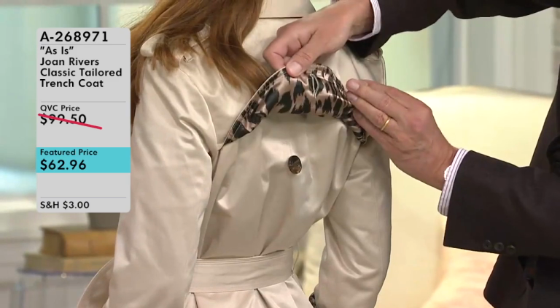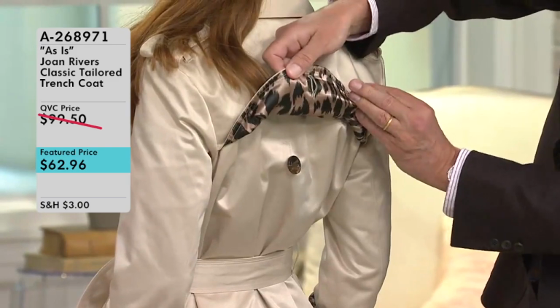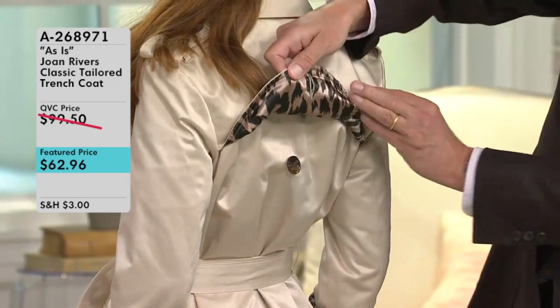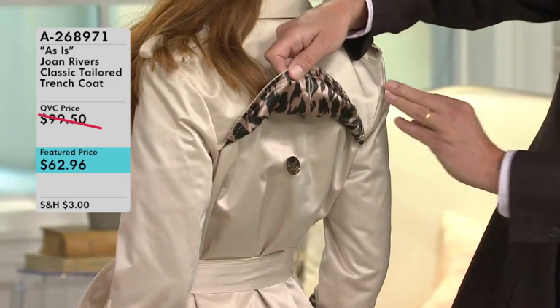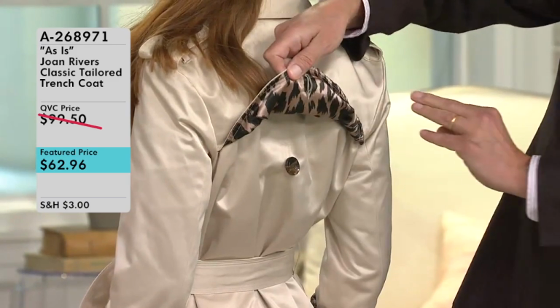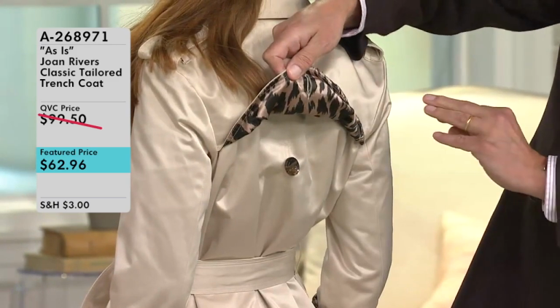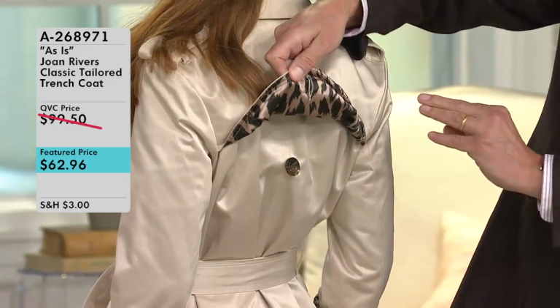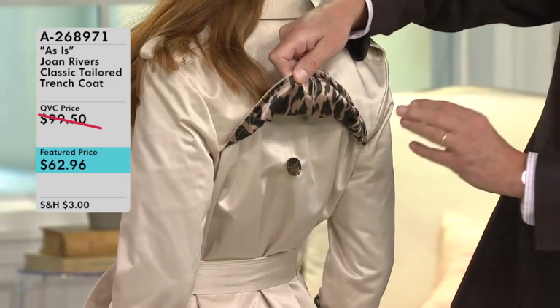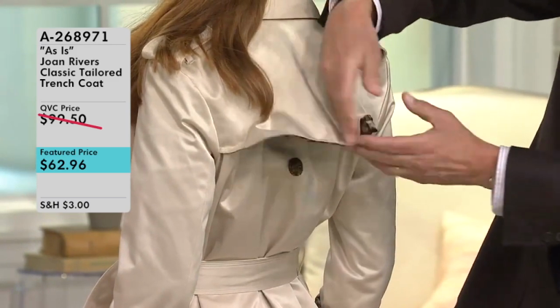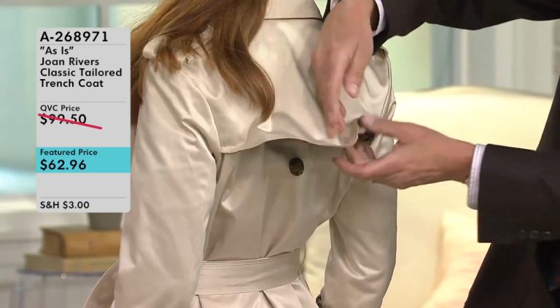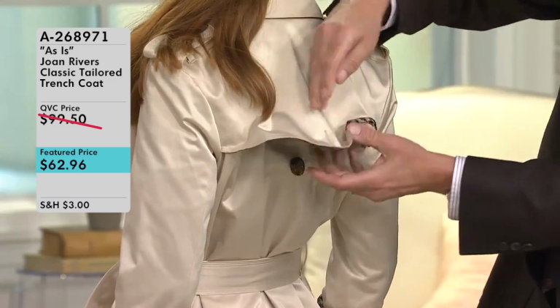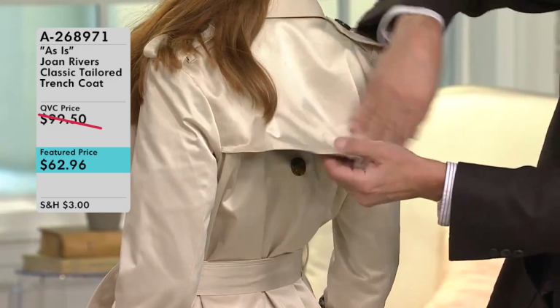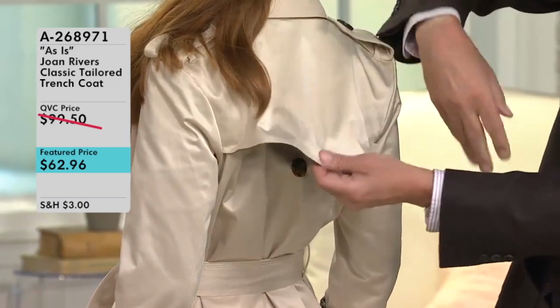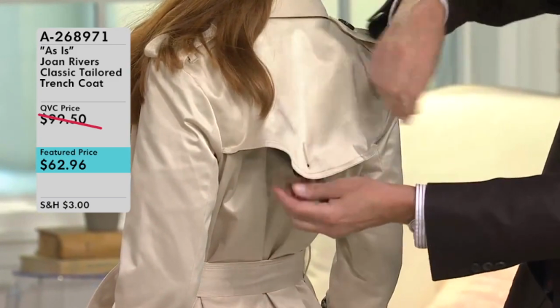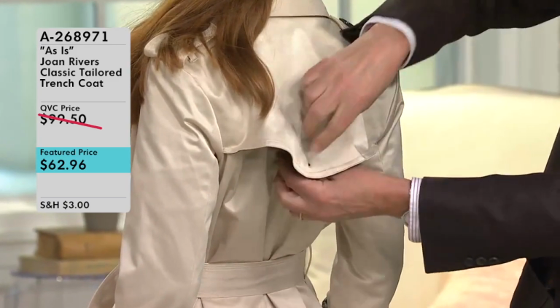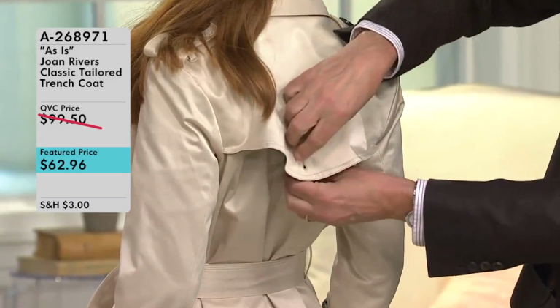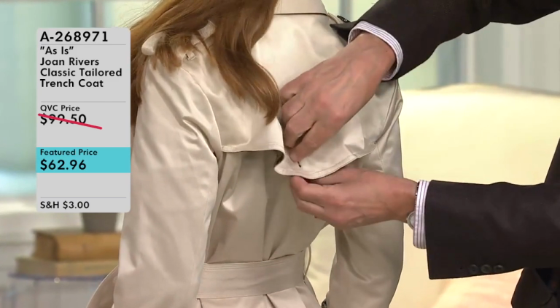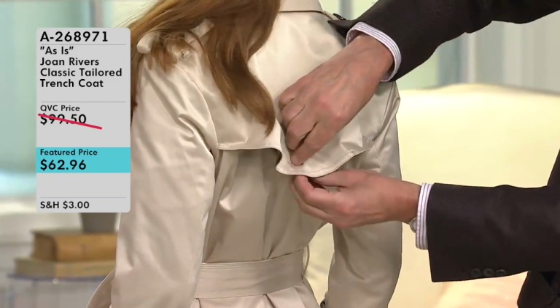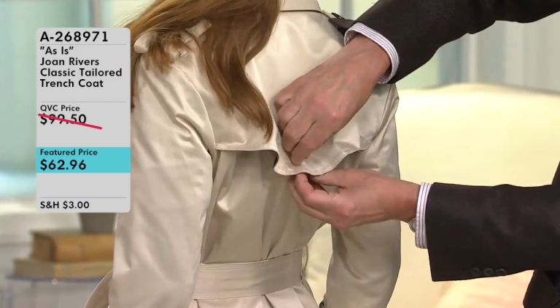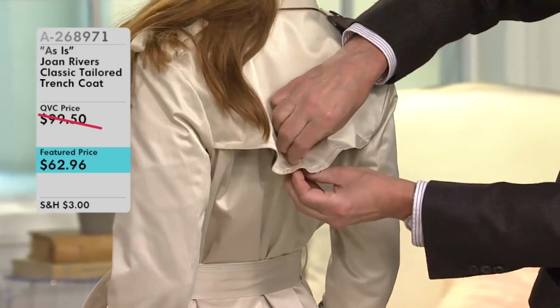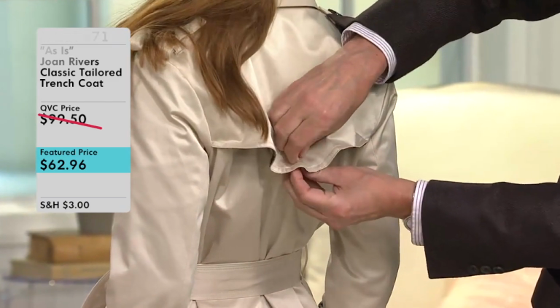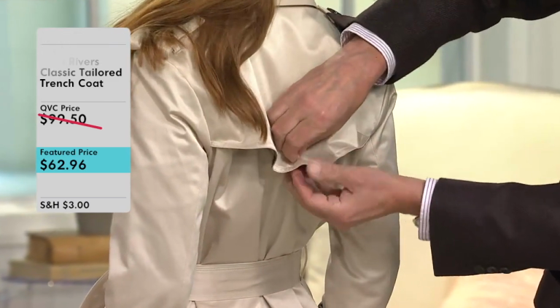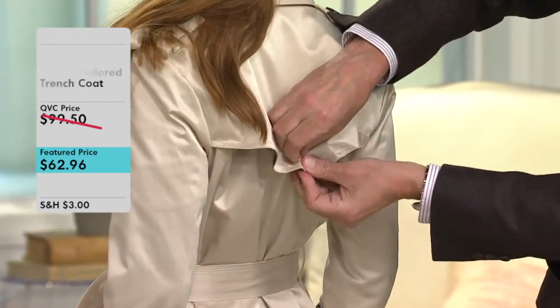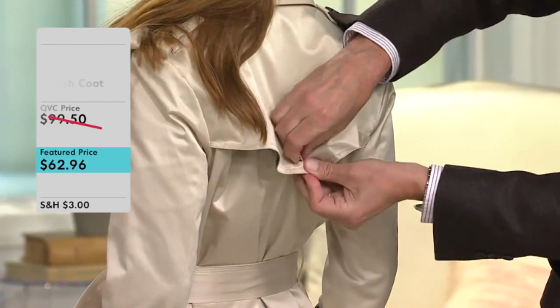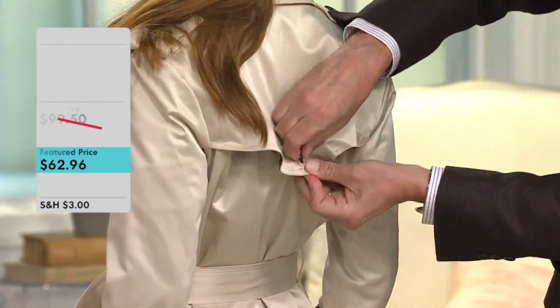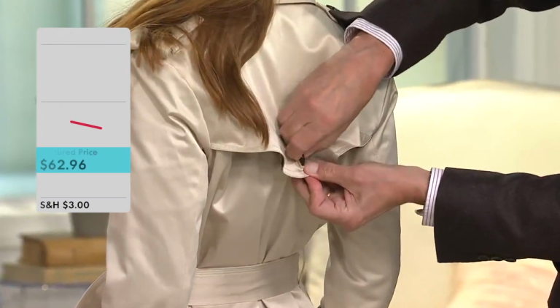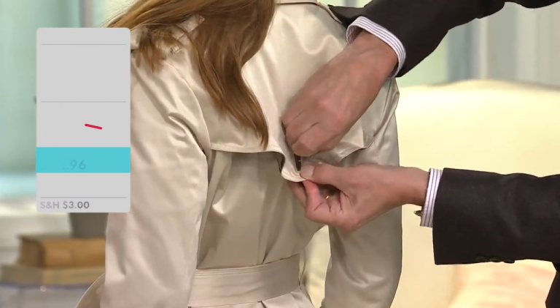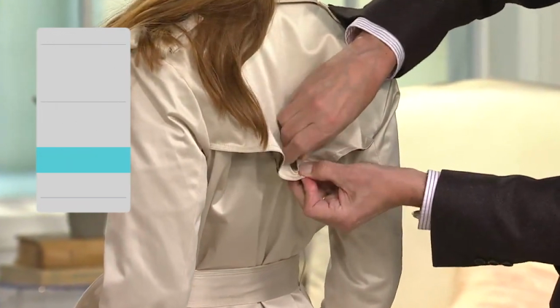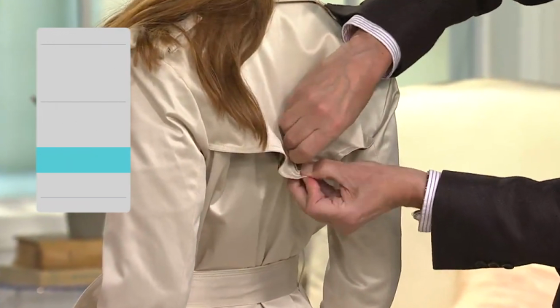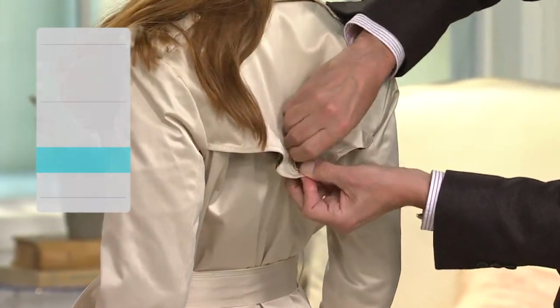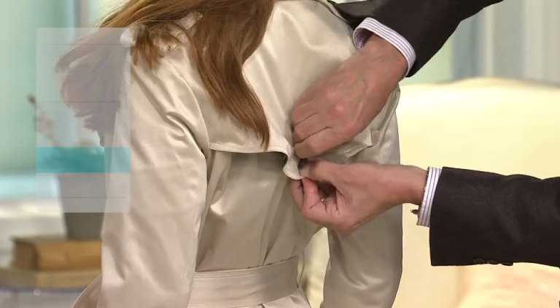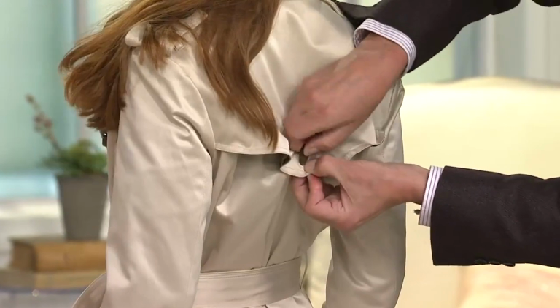It's available in all different colors. It's double breasted and has a really fun animal print lining — perfect for spring.